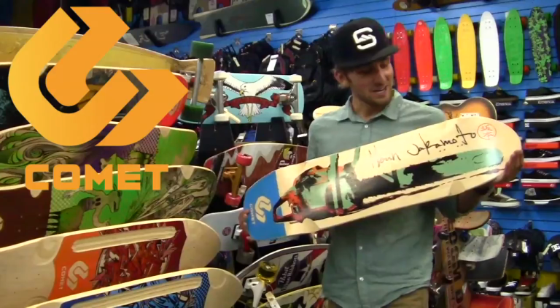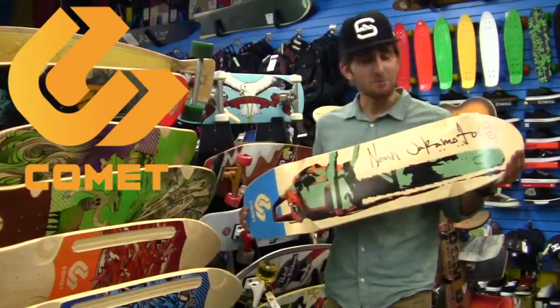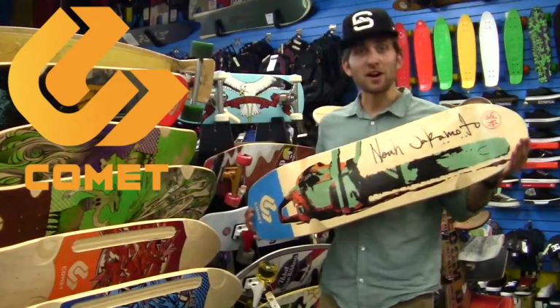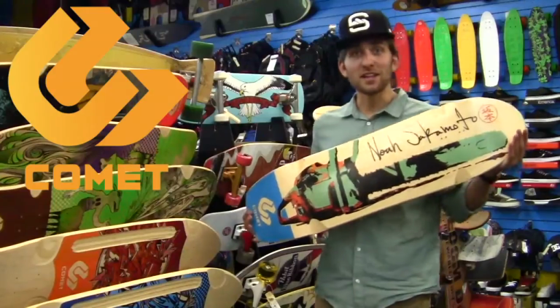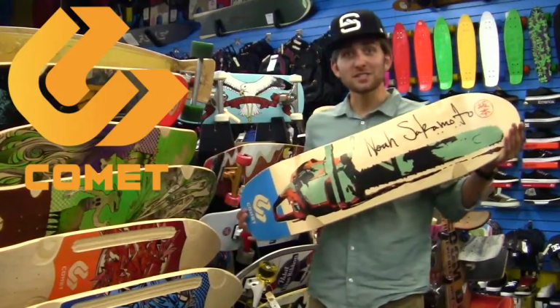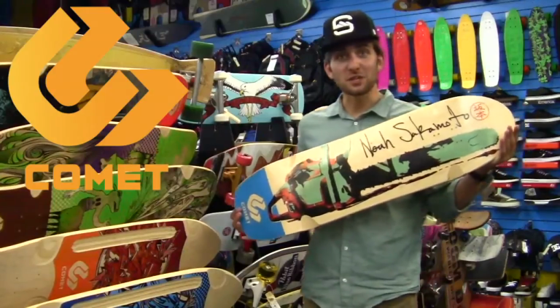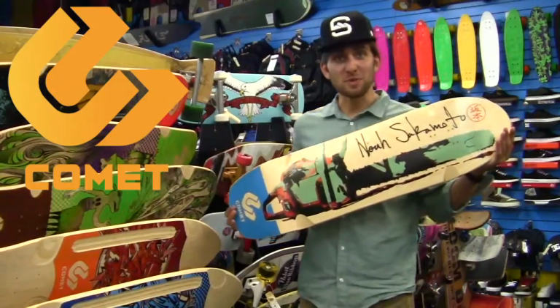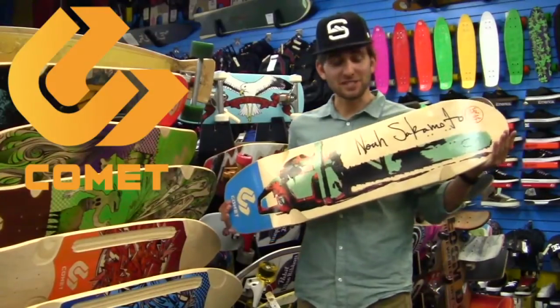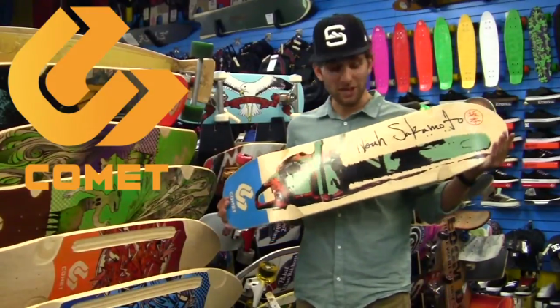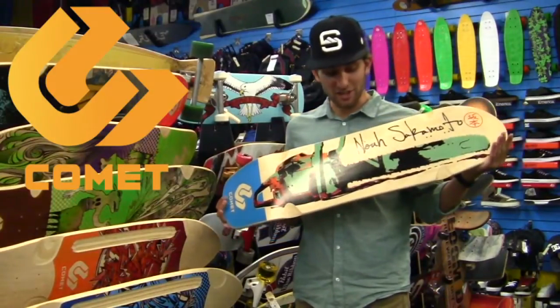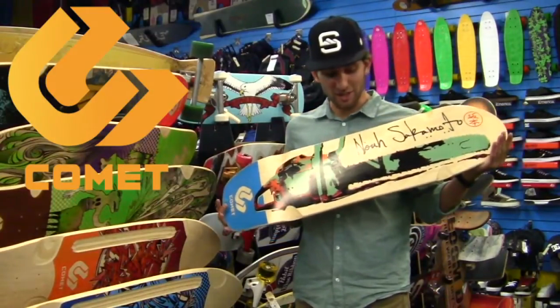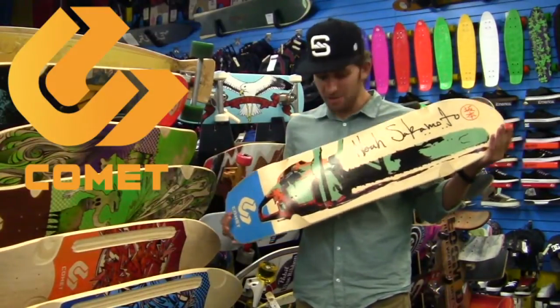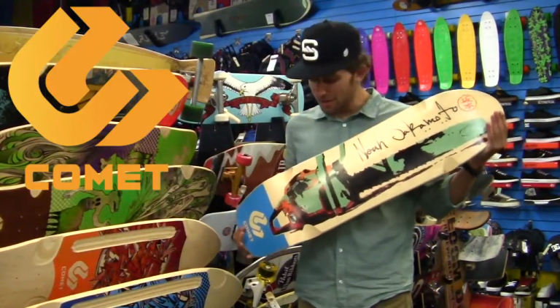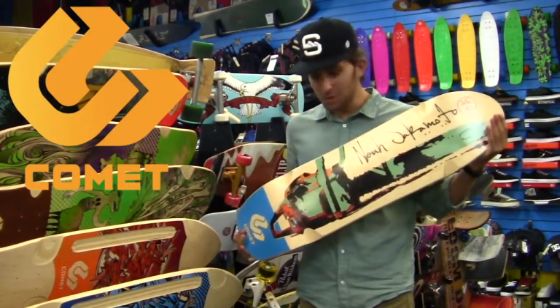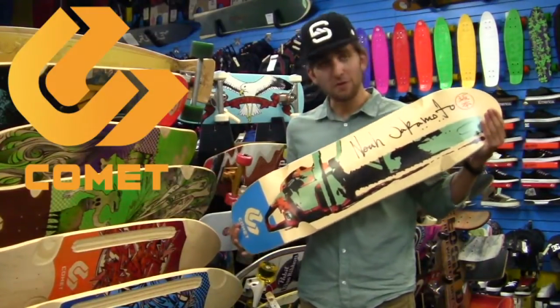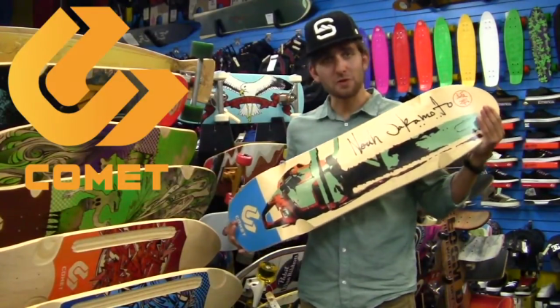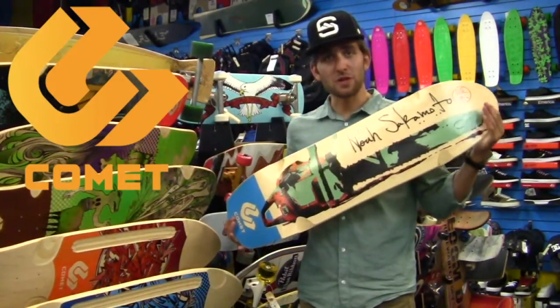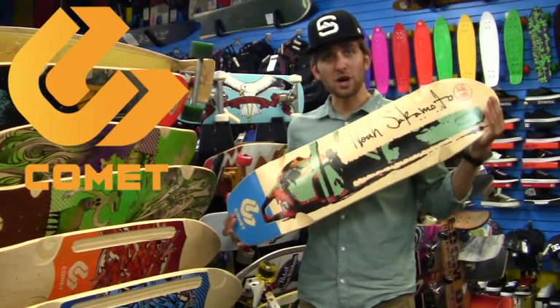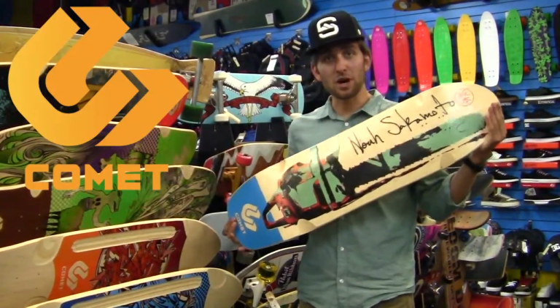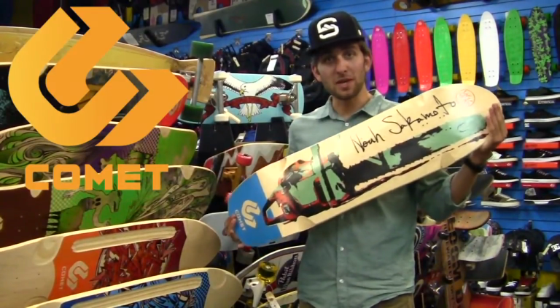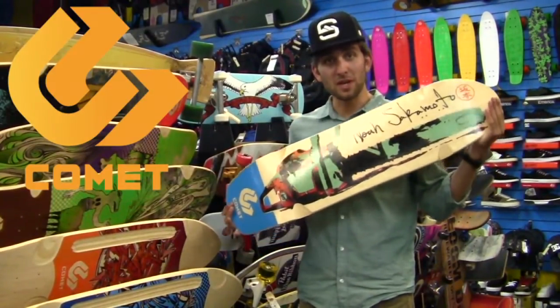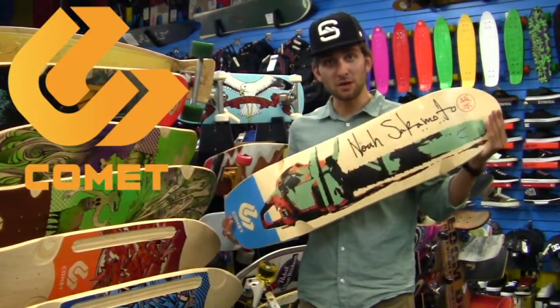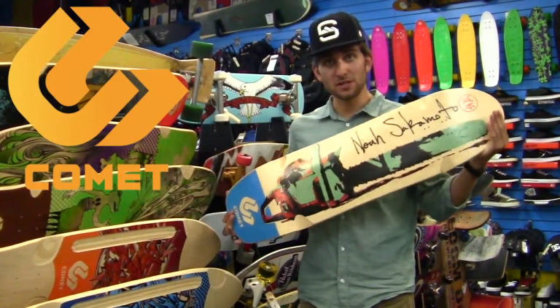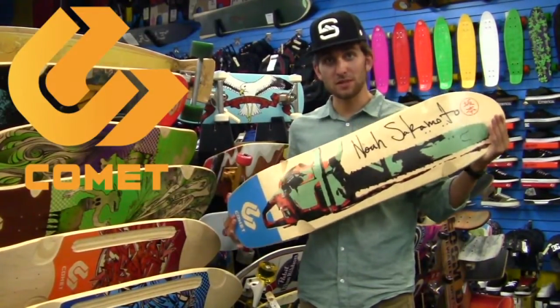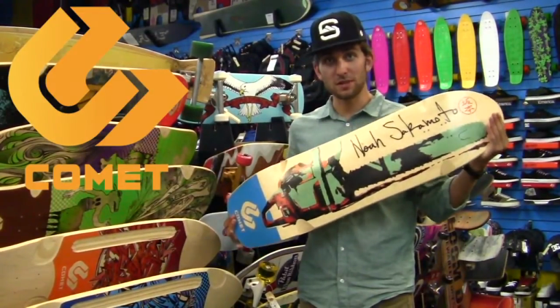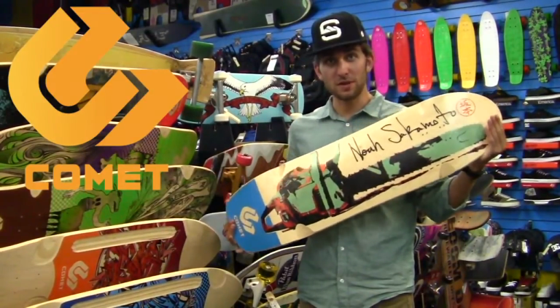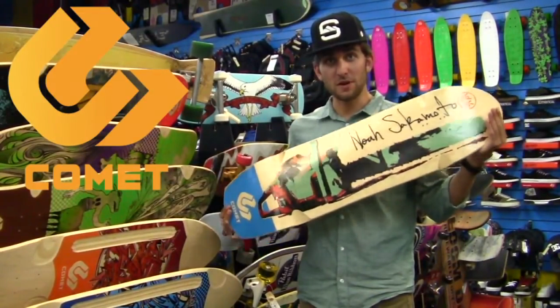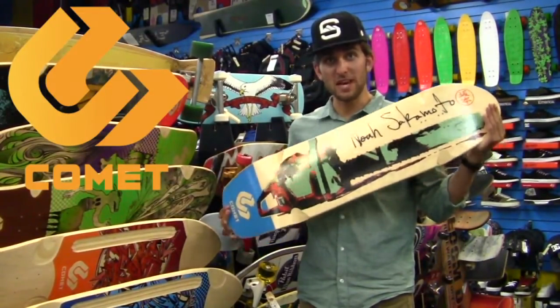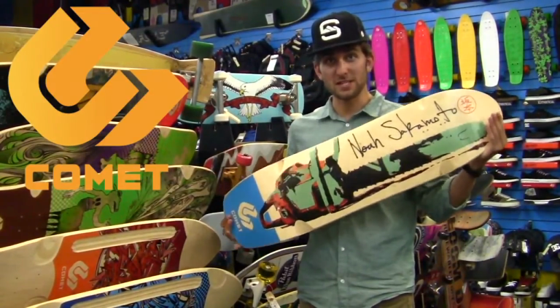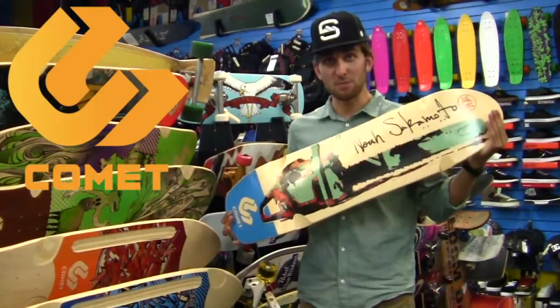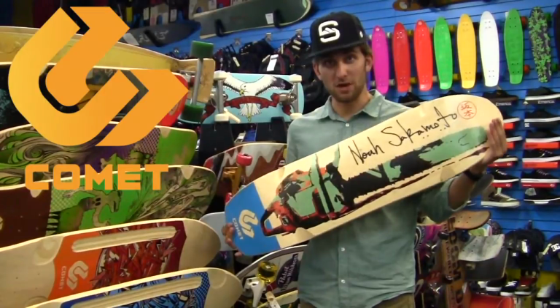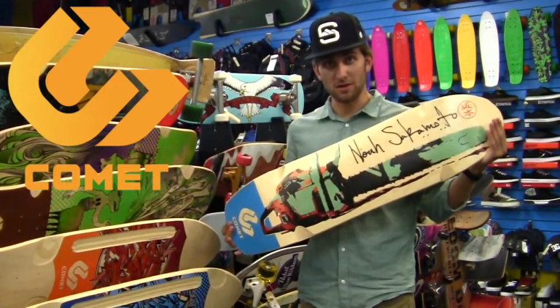I'm Riley at SaltyPeaks.com, and we're doing a review of the Comet Noah Sakamoto guest model.